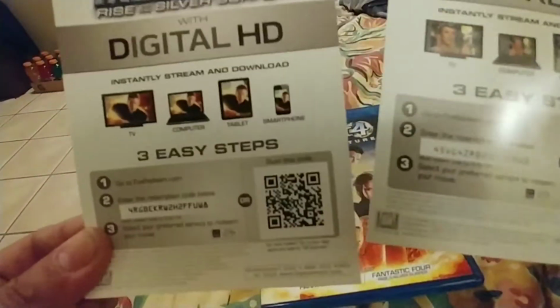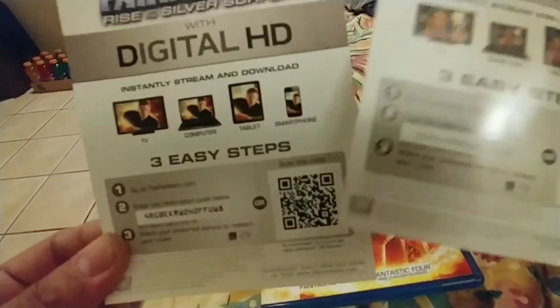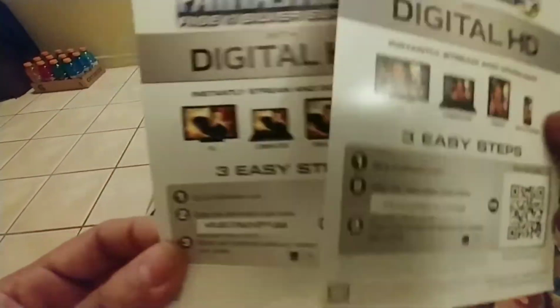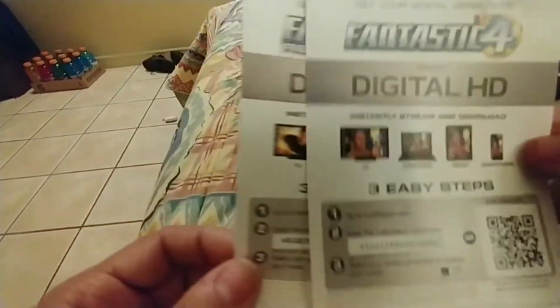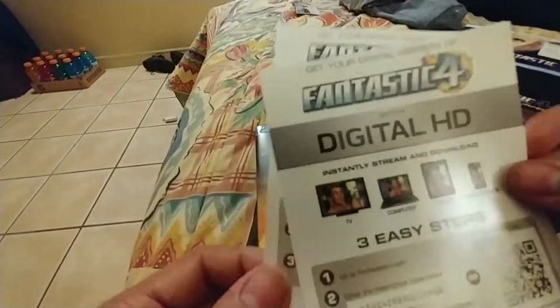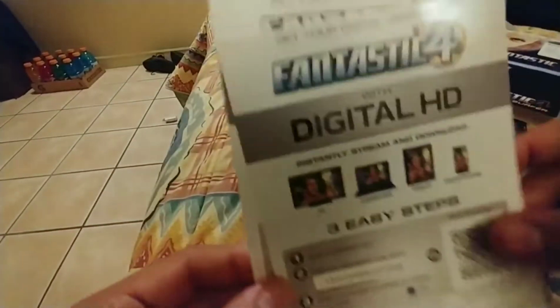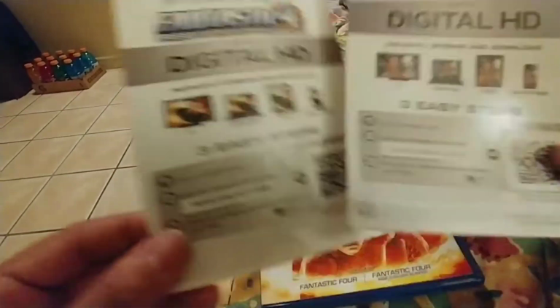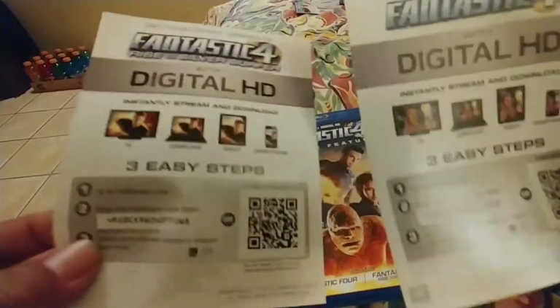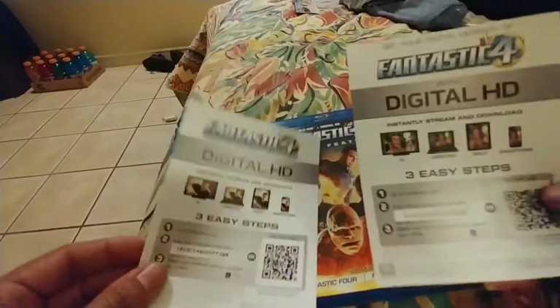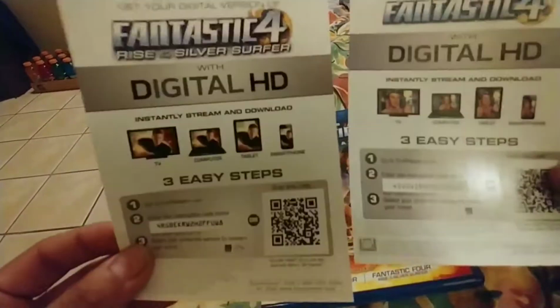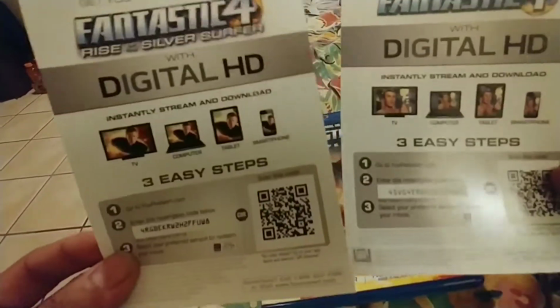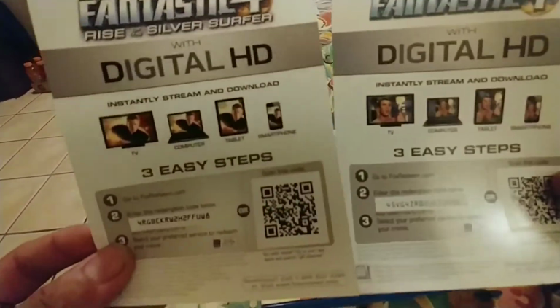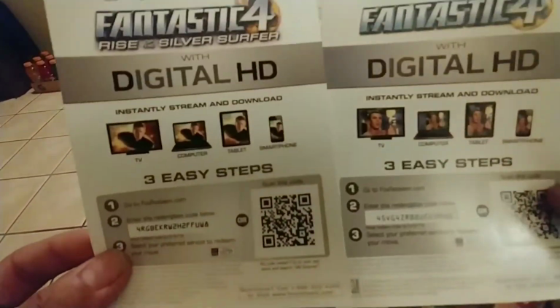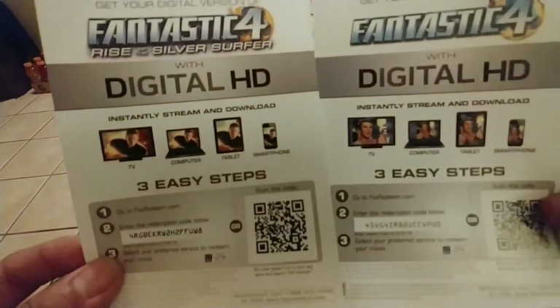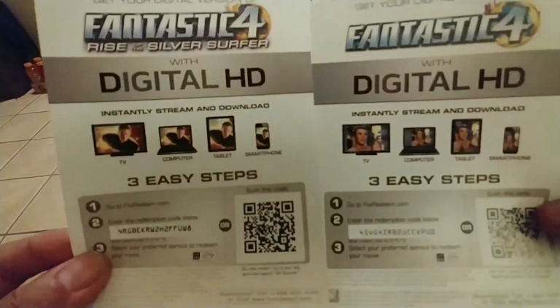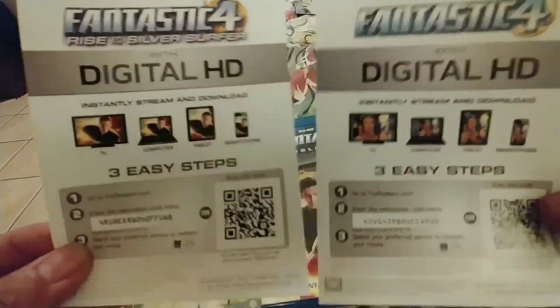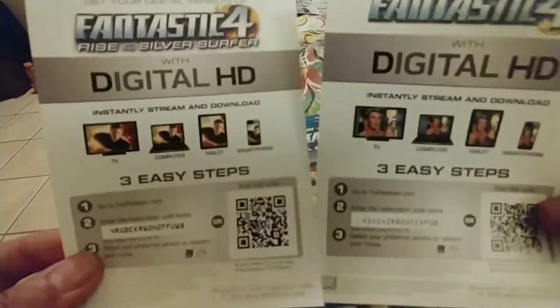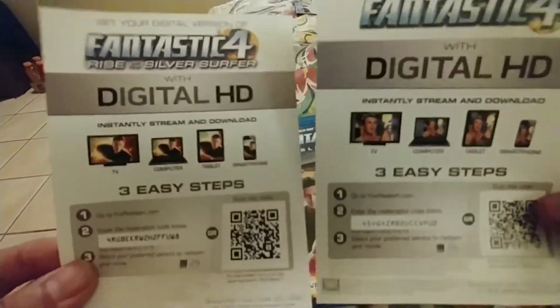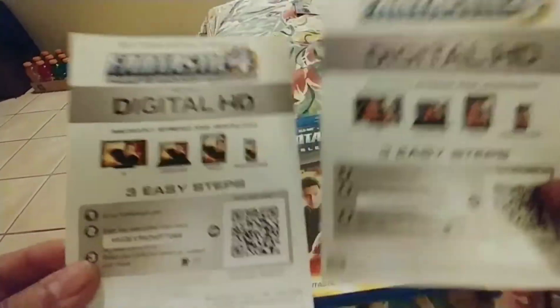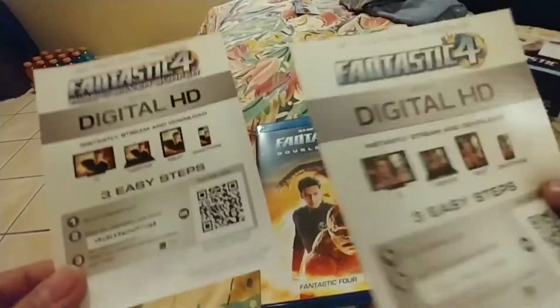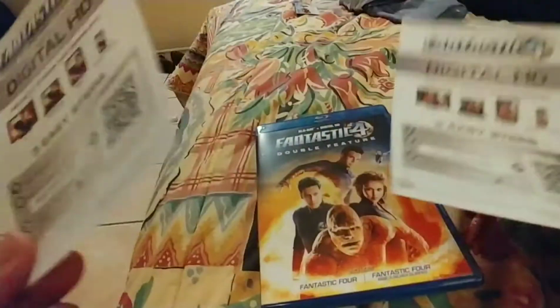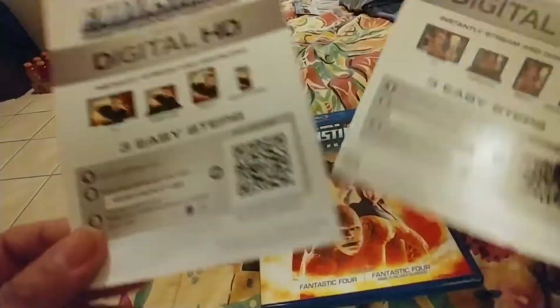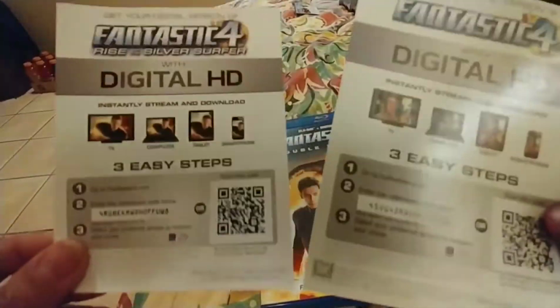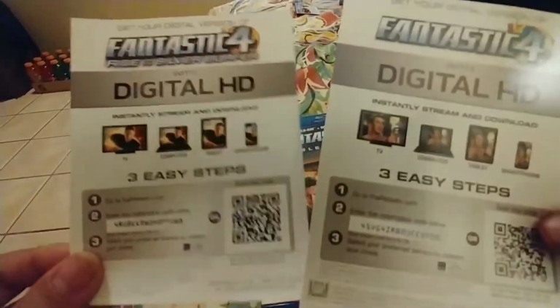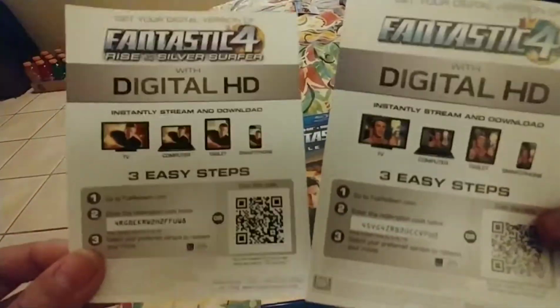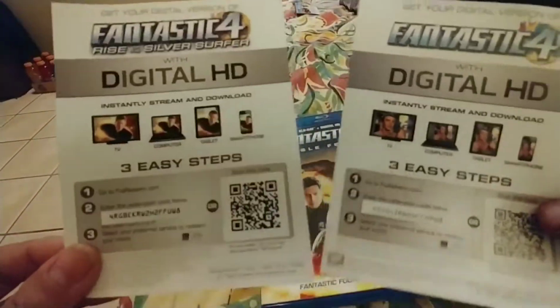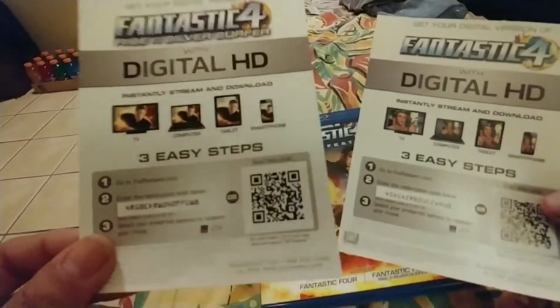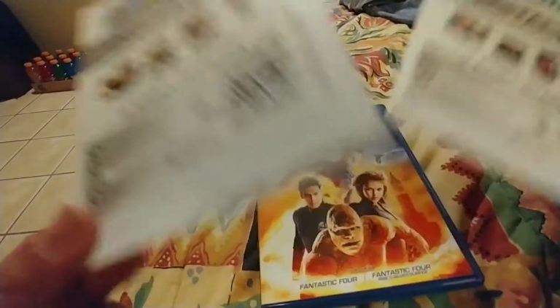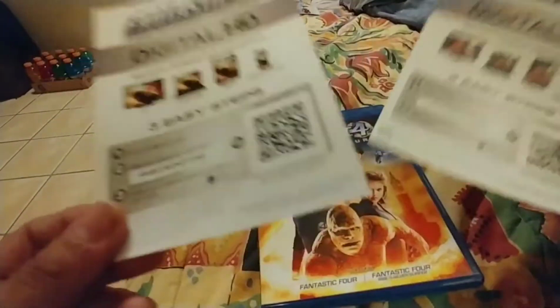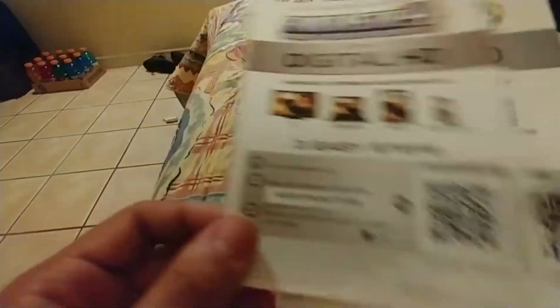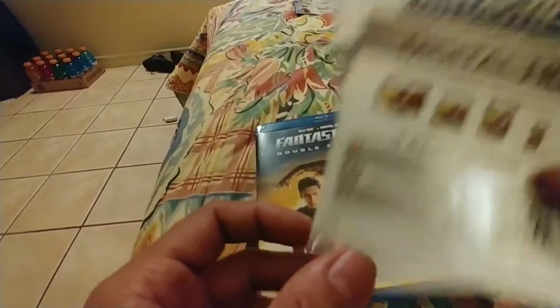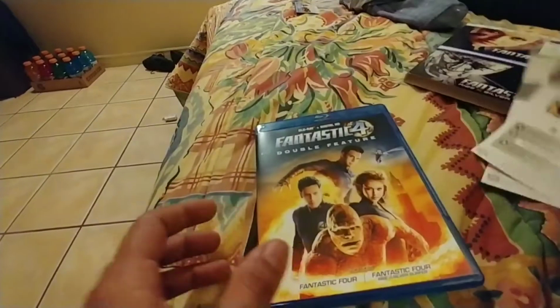Whoever gets lucky enough to get both codes is pretty awesome. If not, hey — you got something for free.